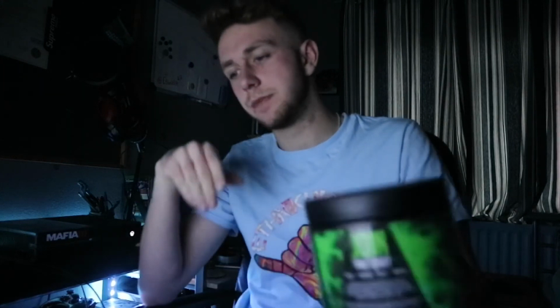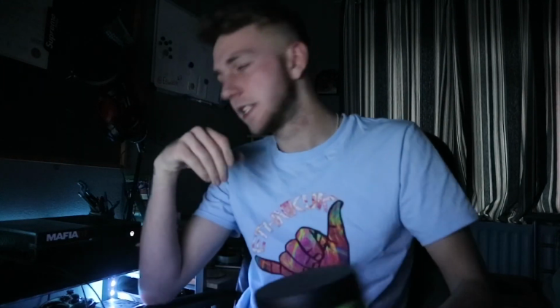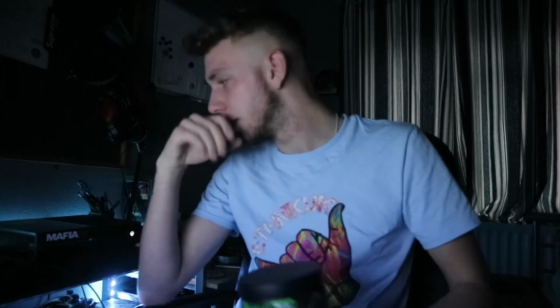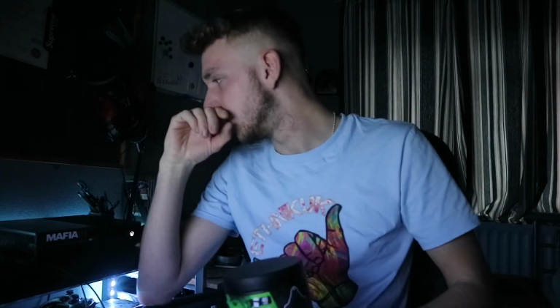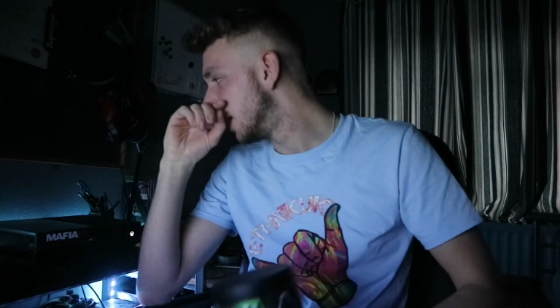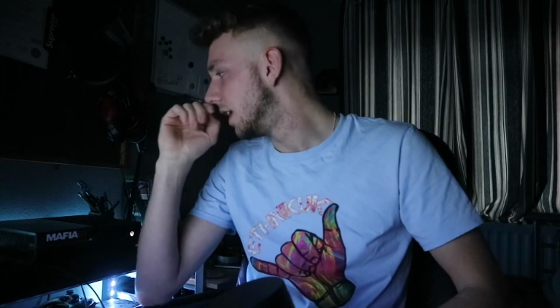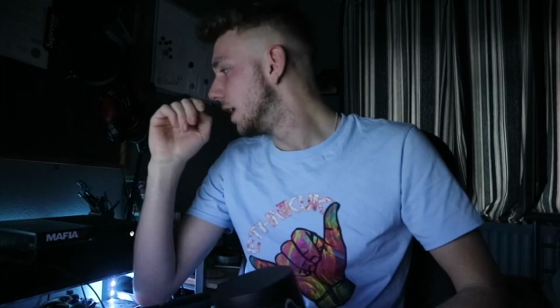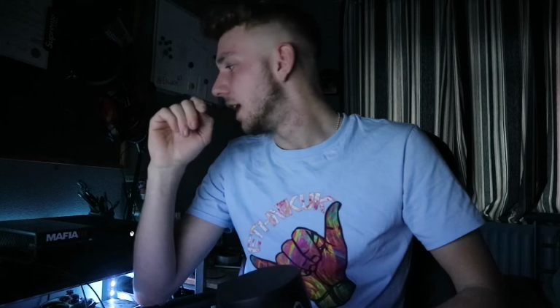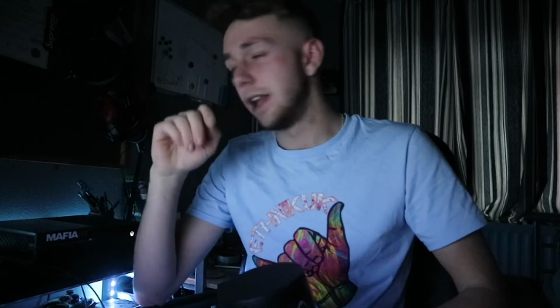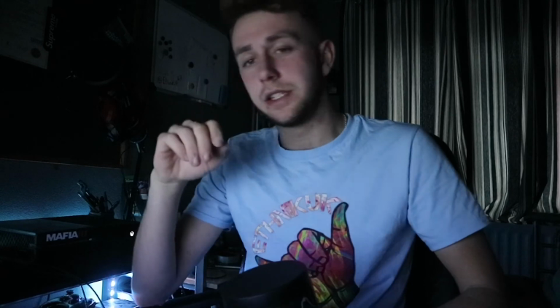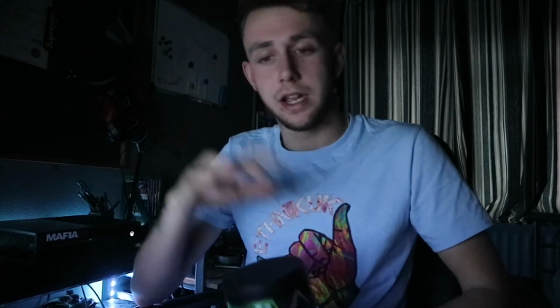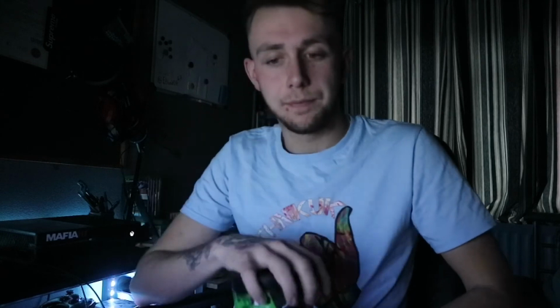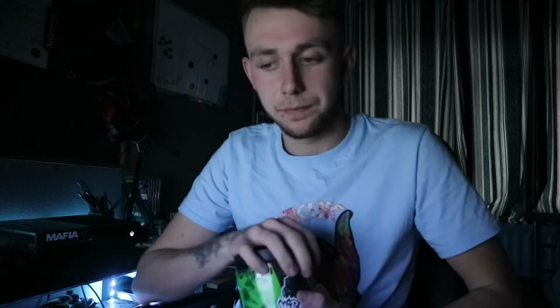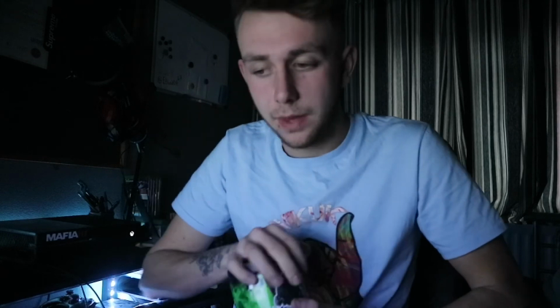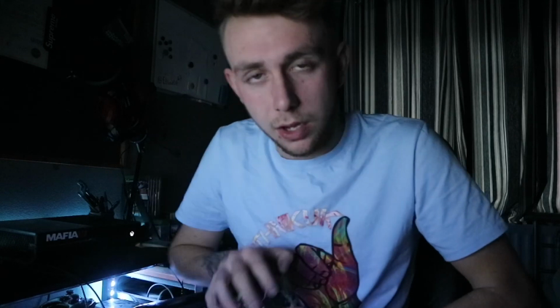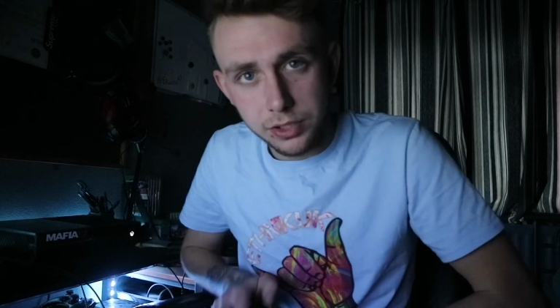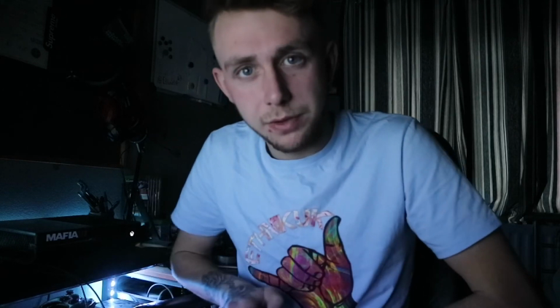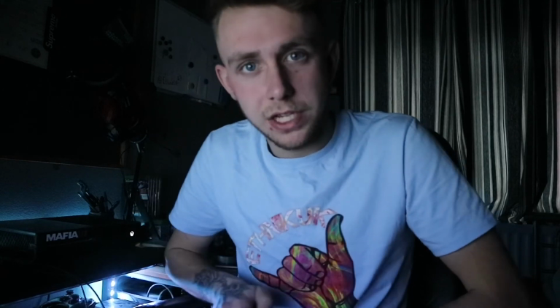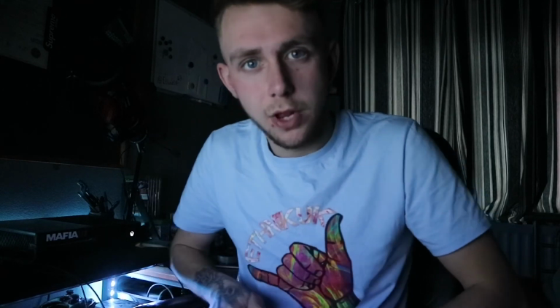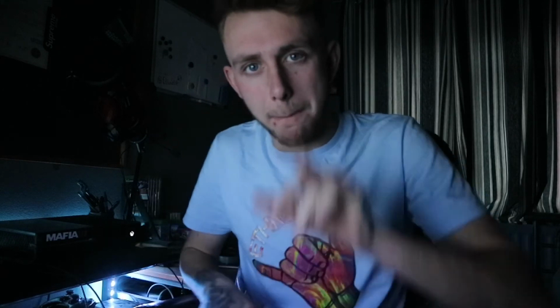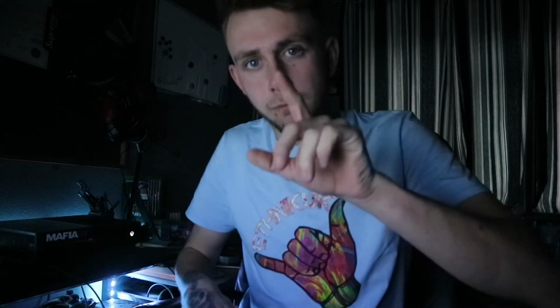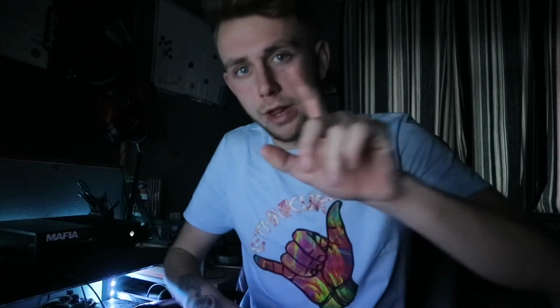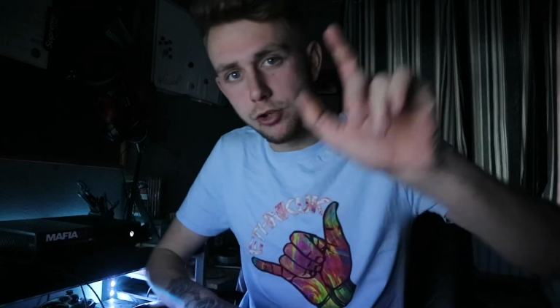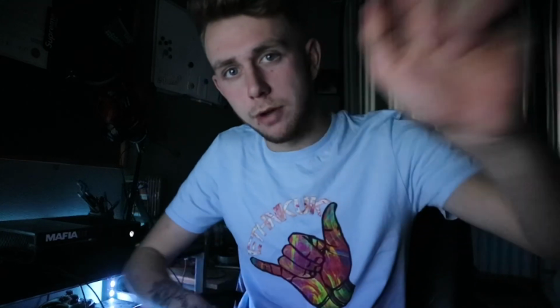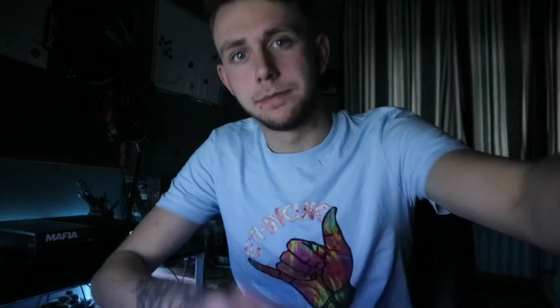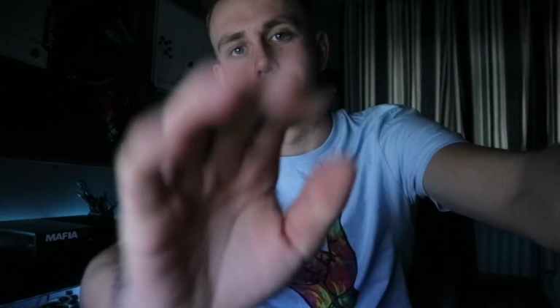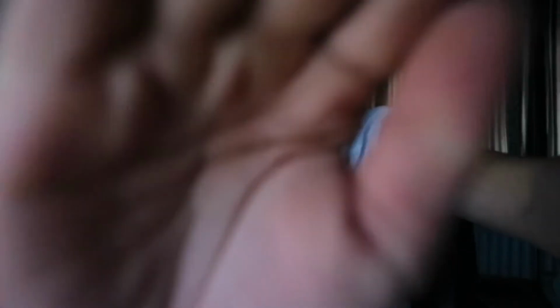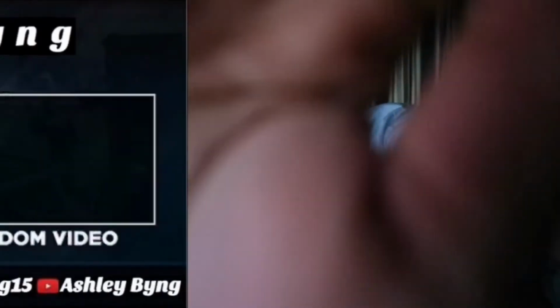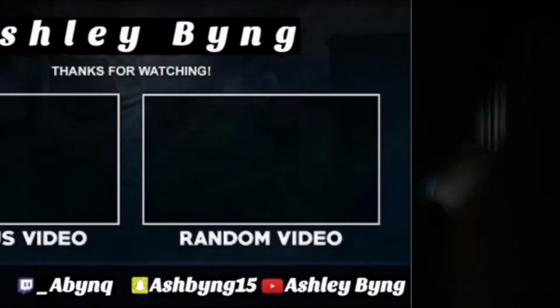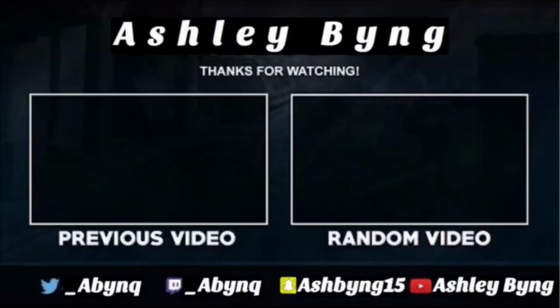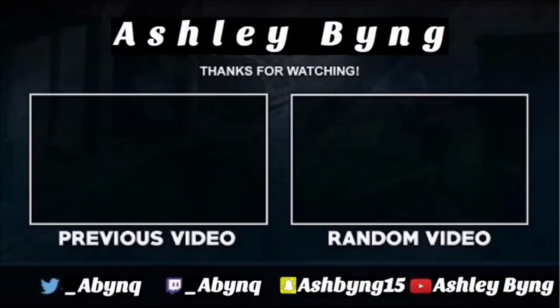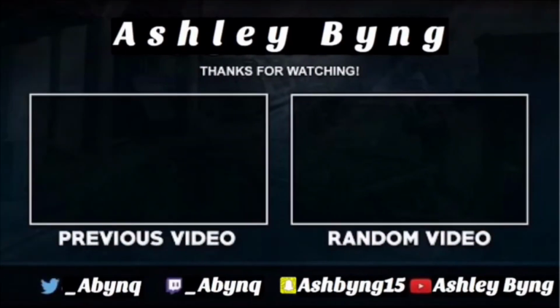If you're interested, link down below — use my discount code — and I'll see you in the next video.